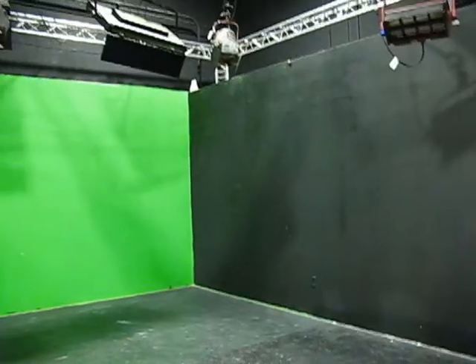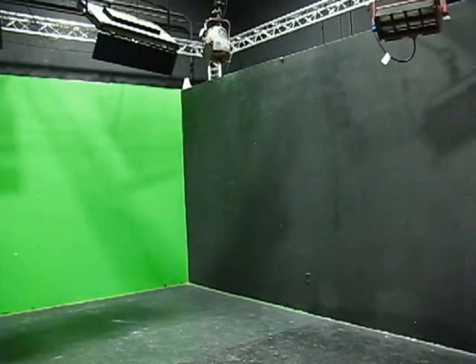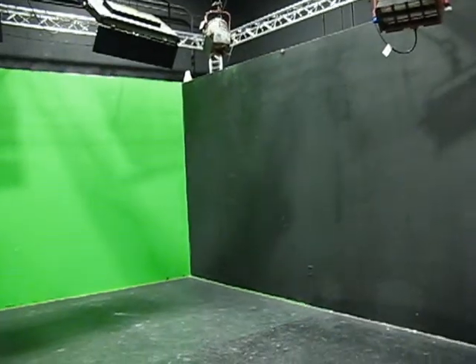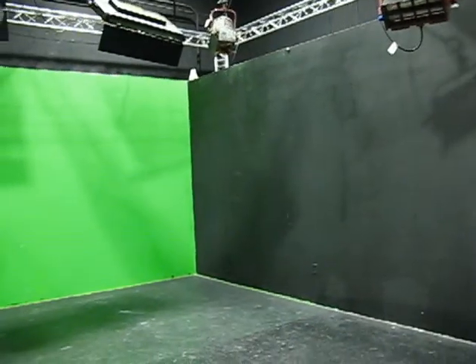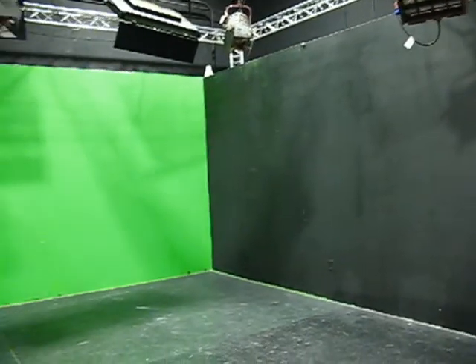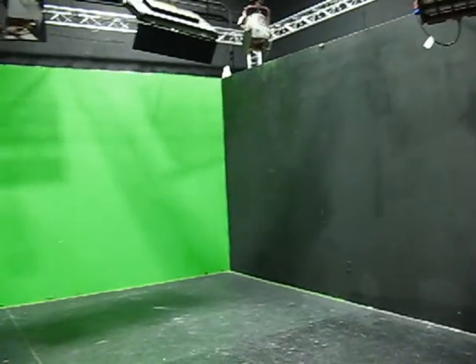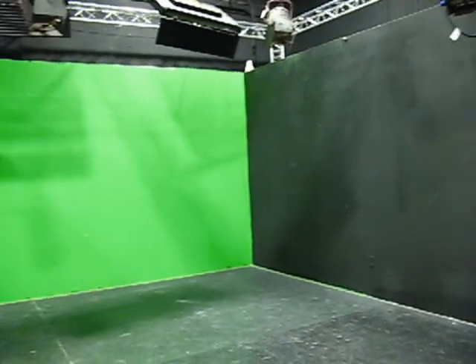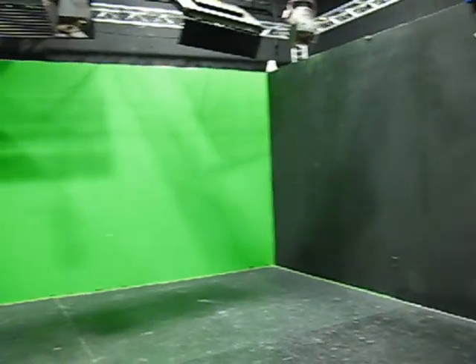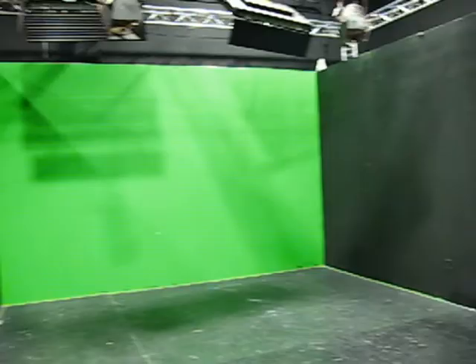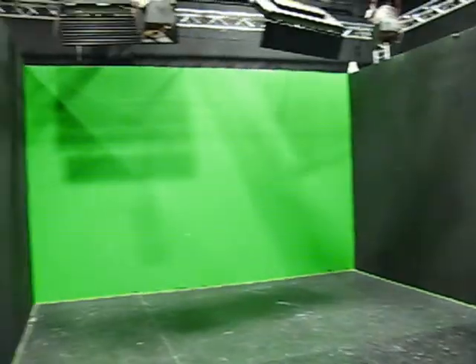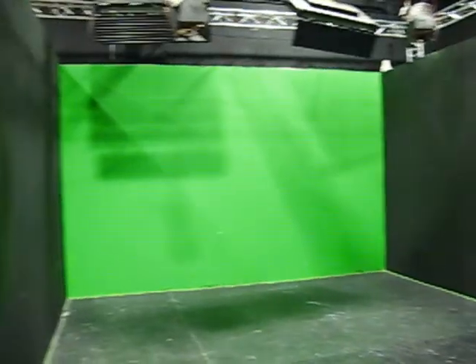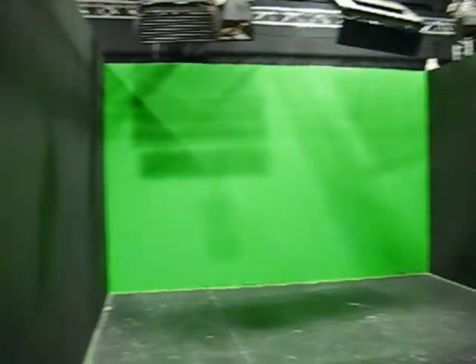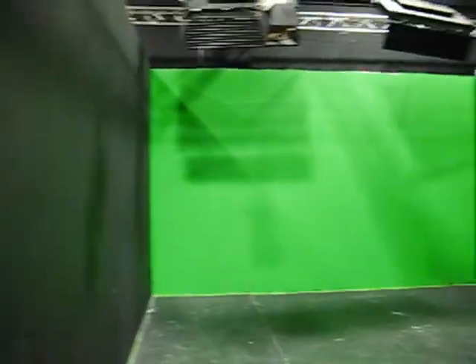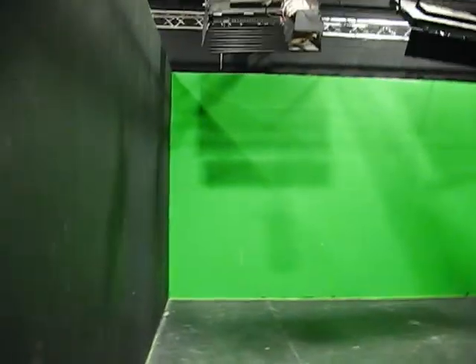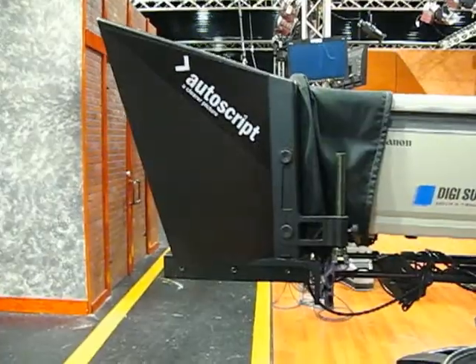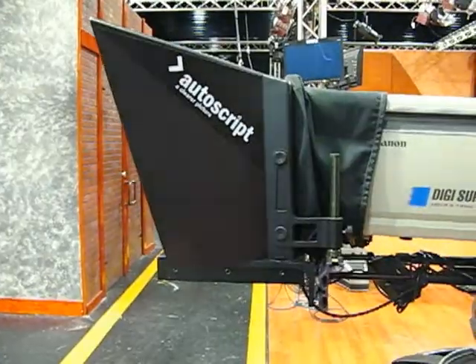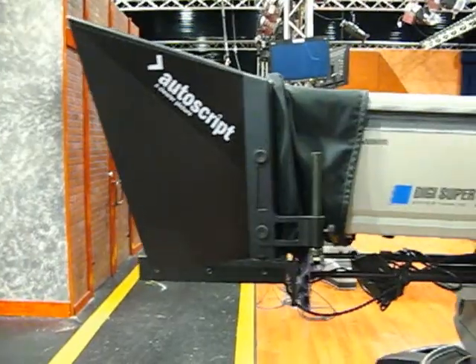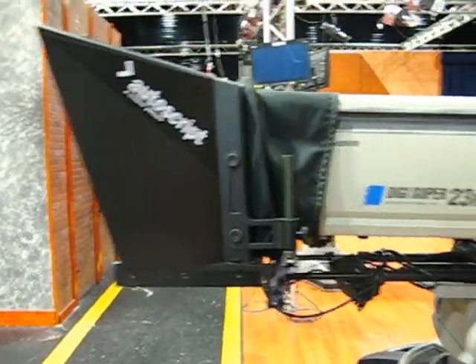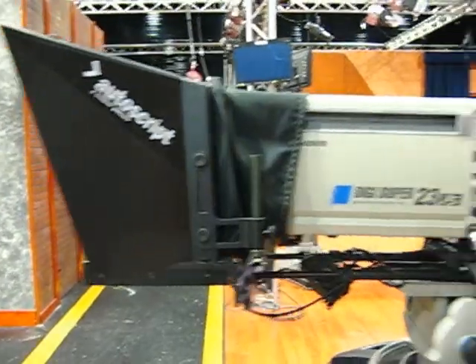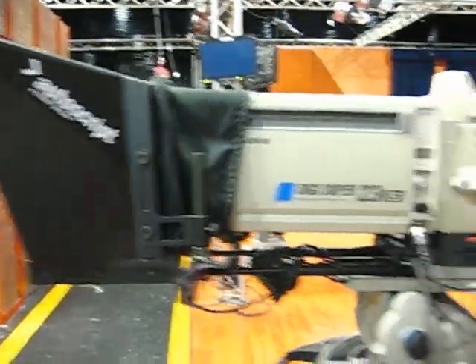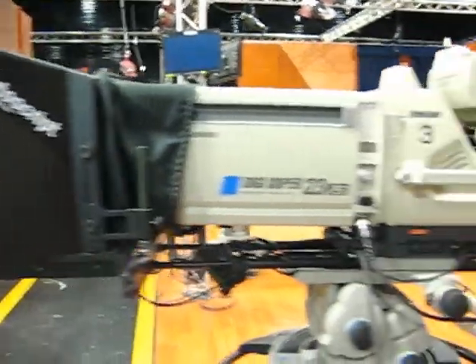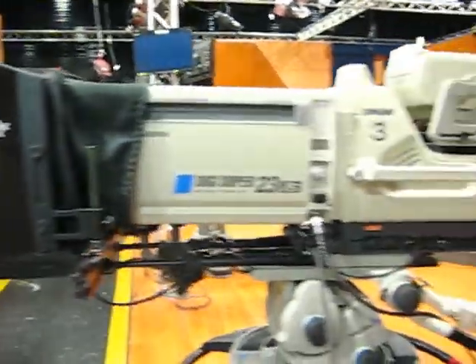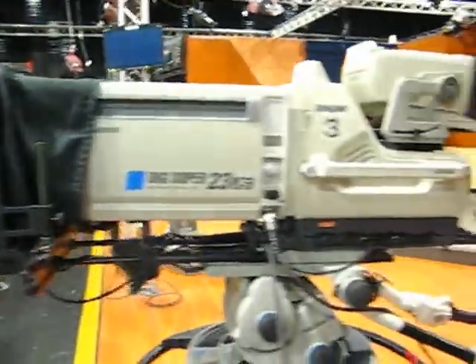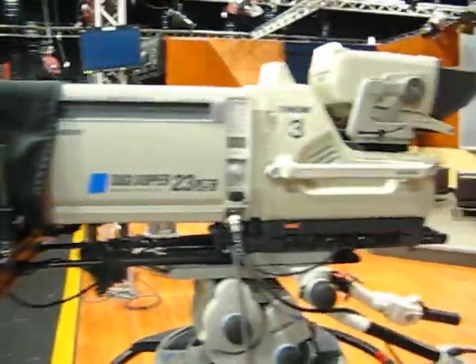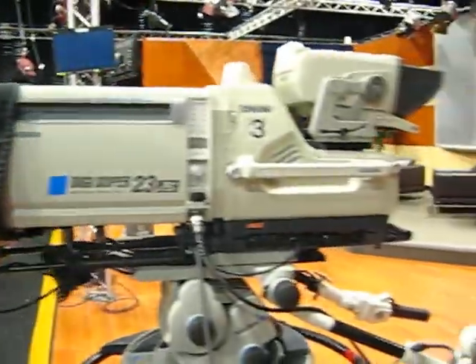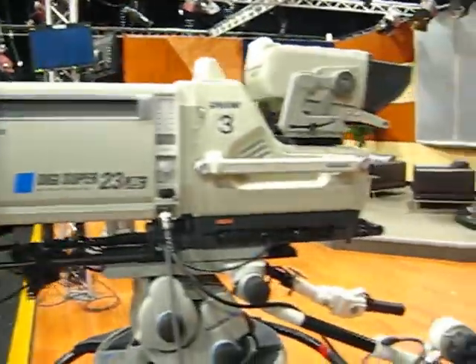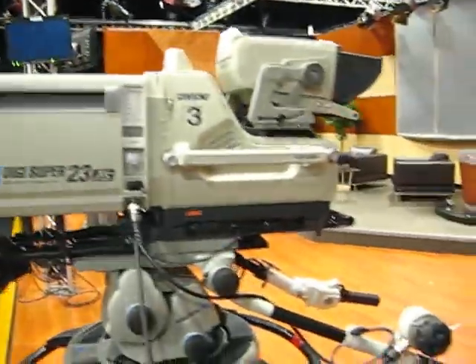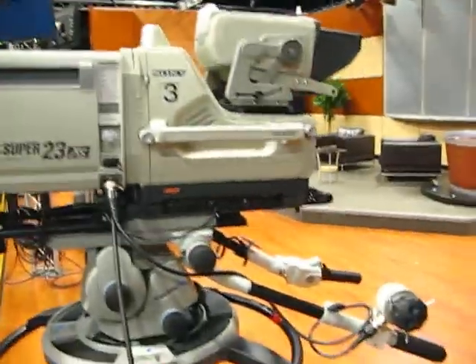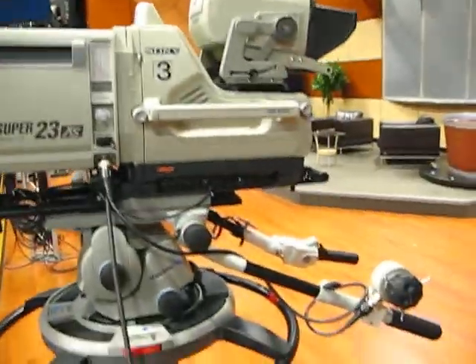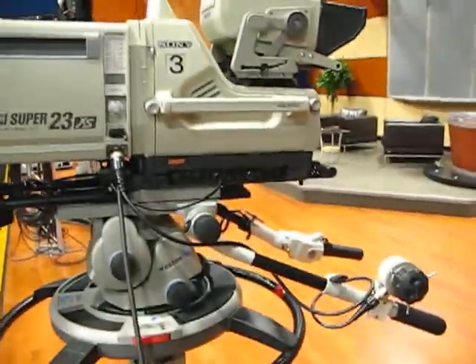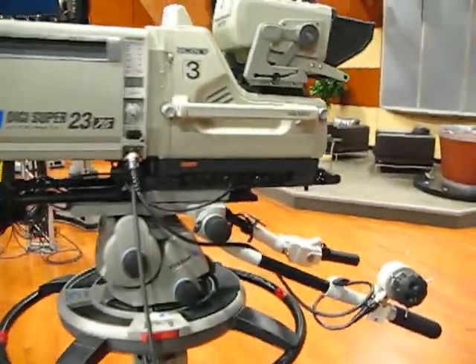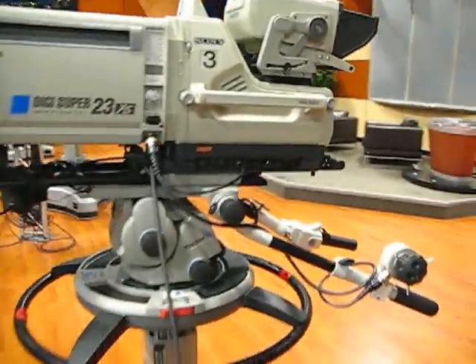Here we have the green screen. Here's one of the studio cameras. They're worth over $200,000.